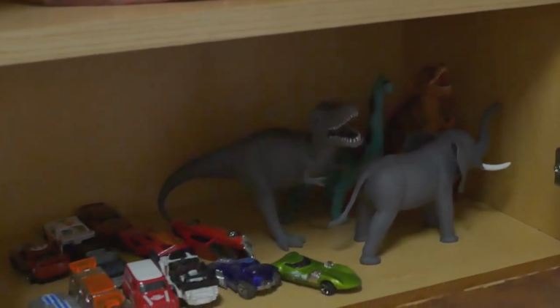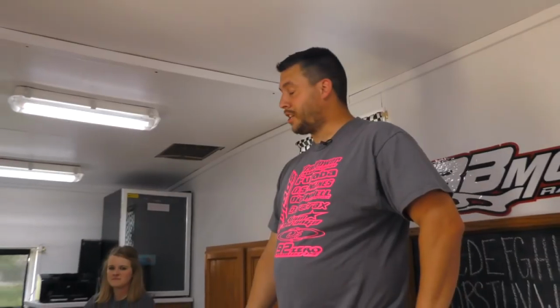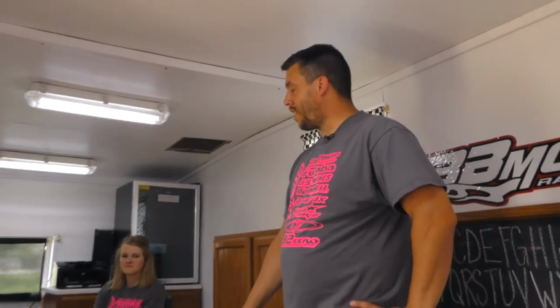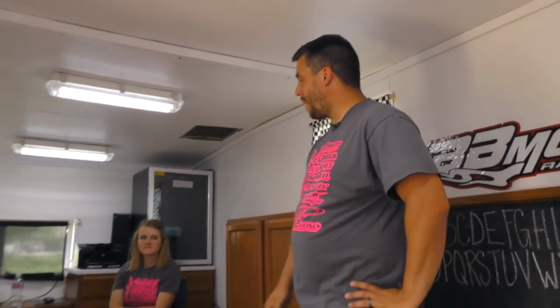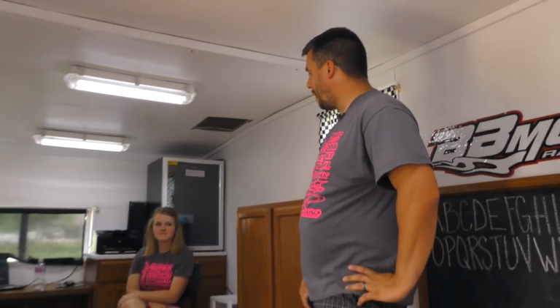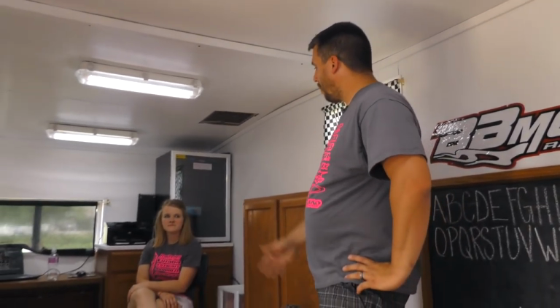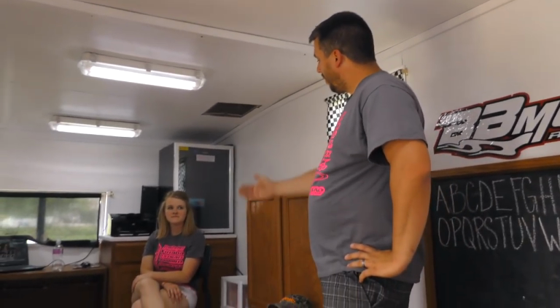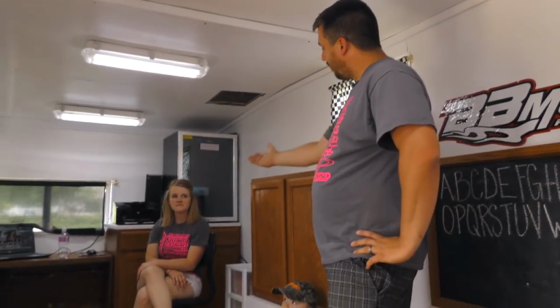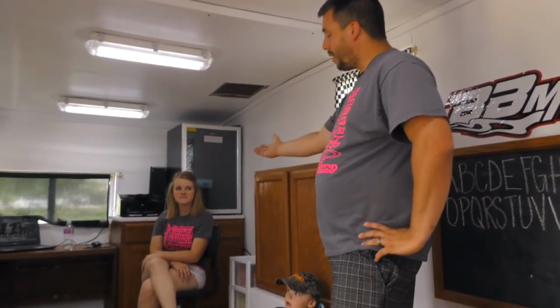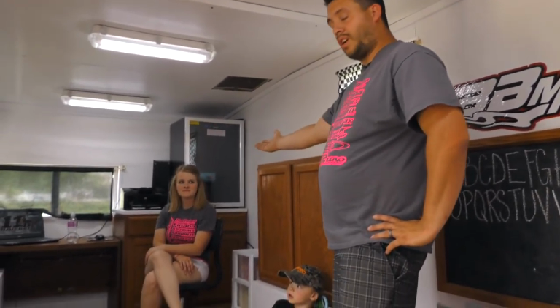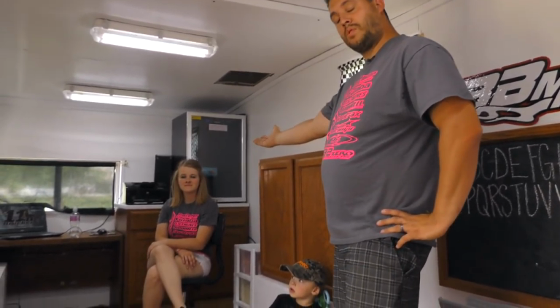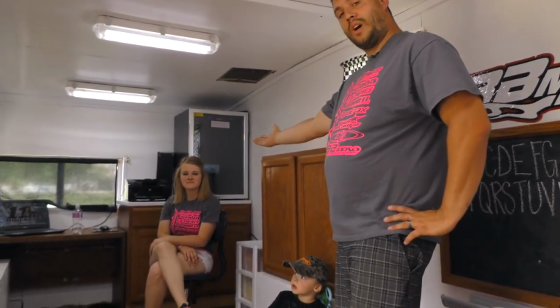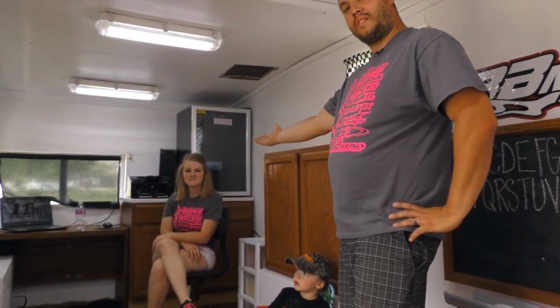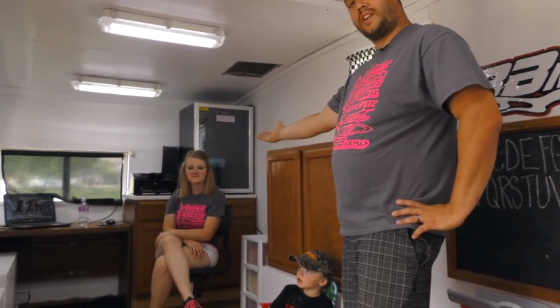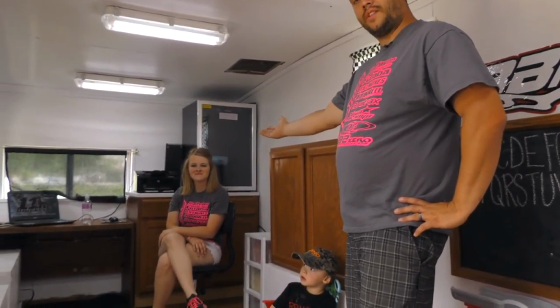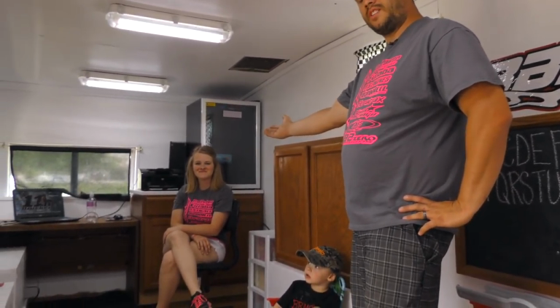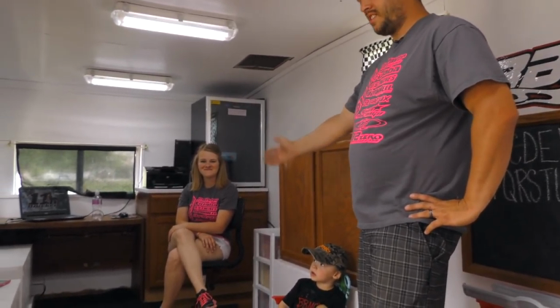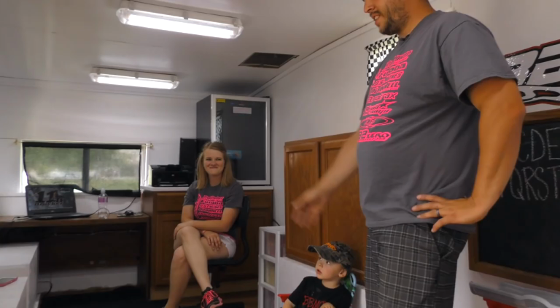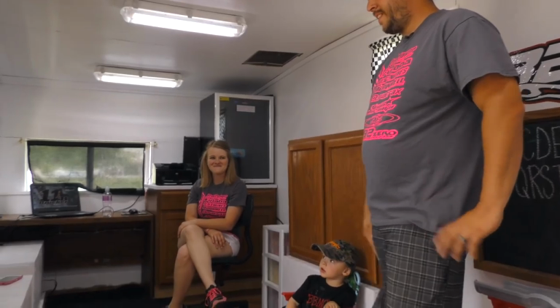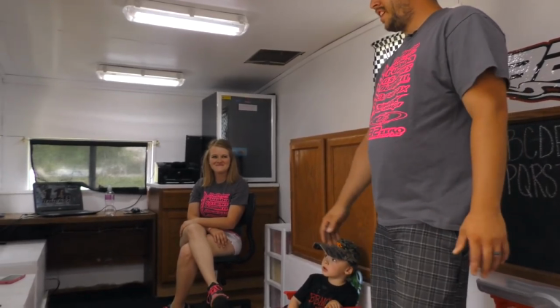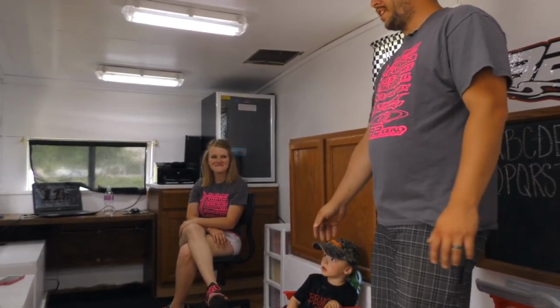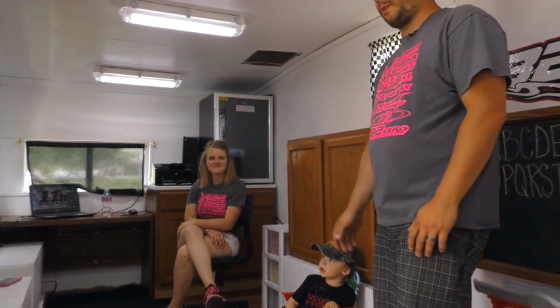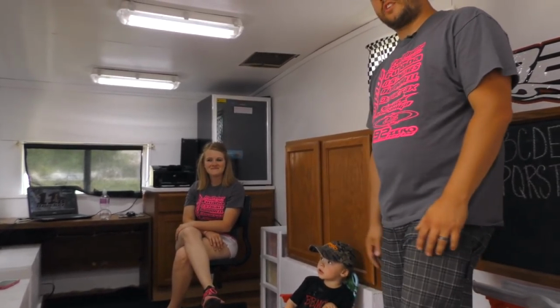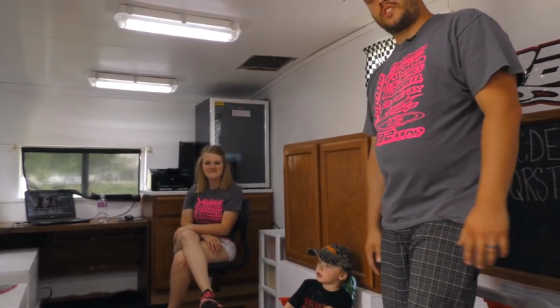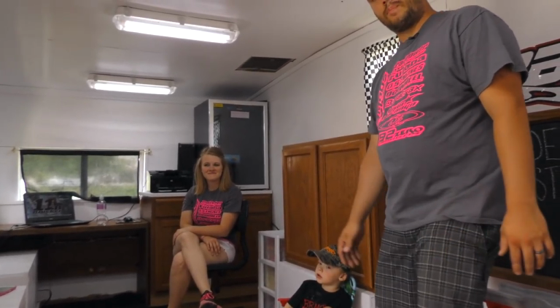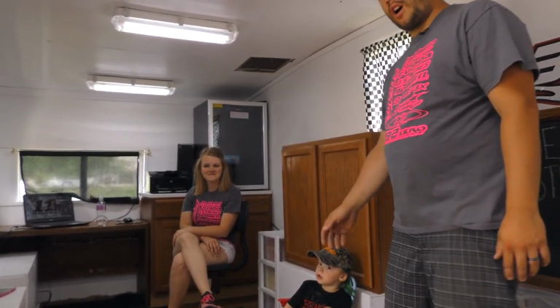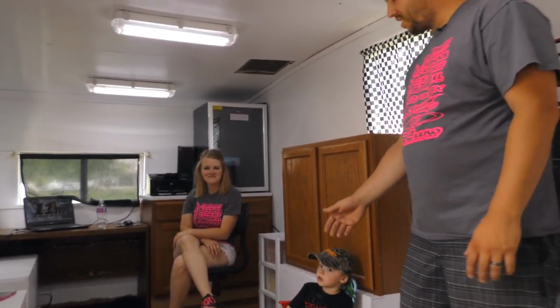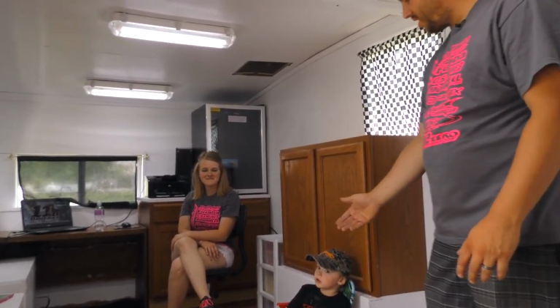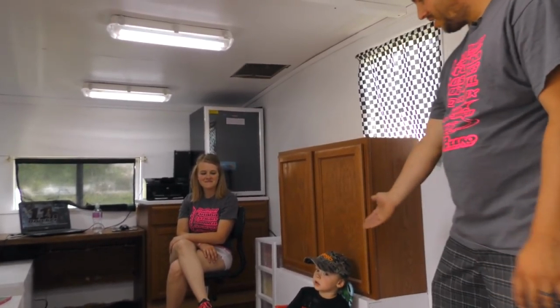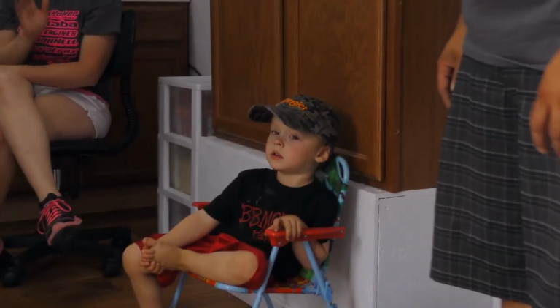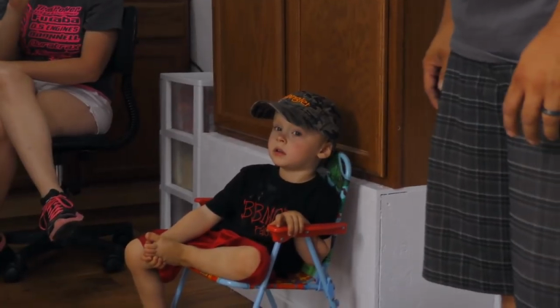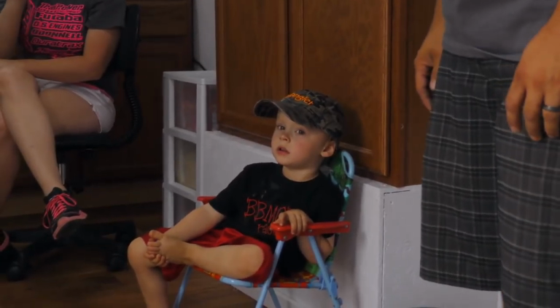We have TVs in there for the little ones, and we also have pops. It's ran by my lovely, wonderful wife, Heather. And of course, the boss, Tanner.